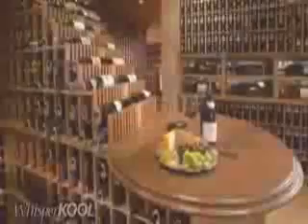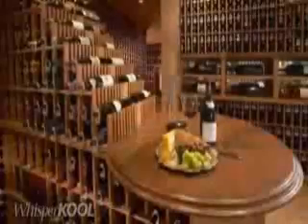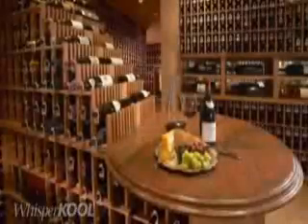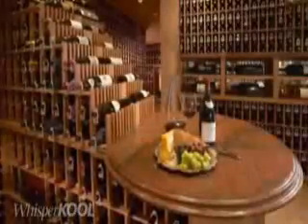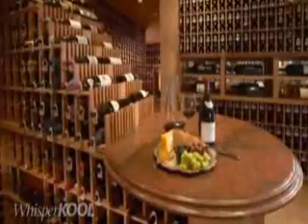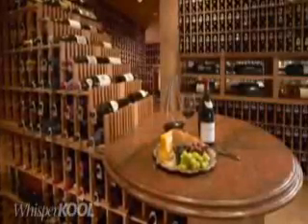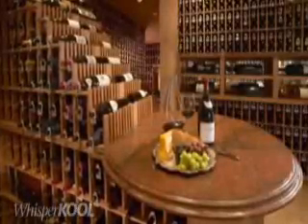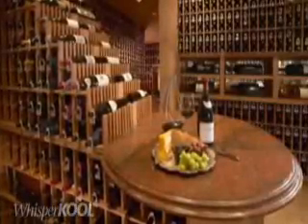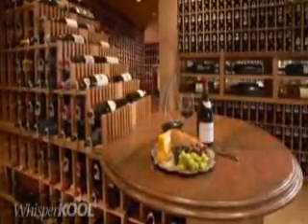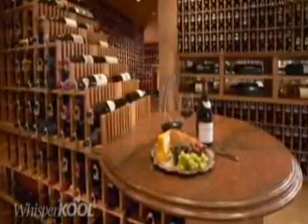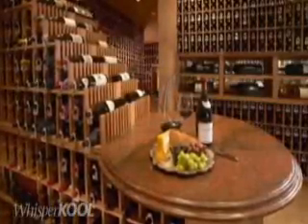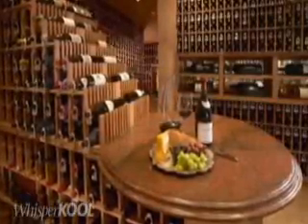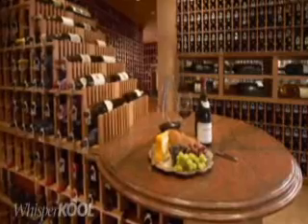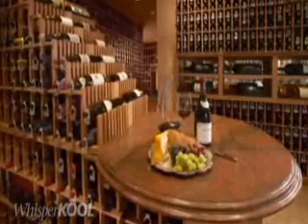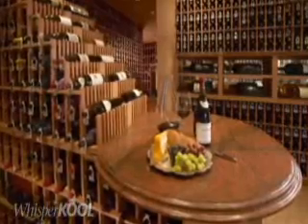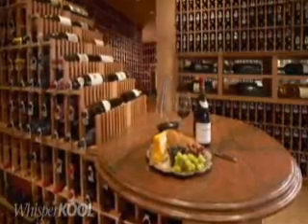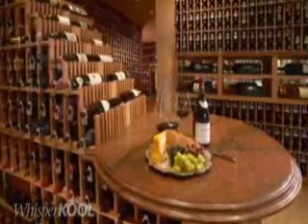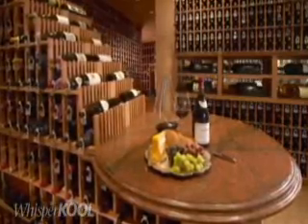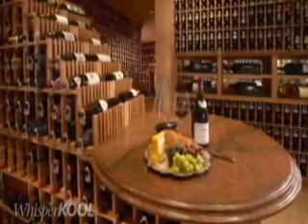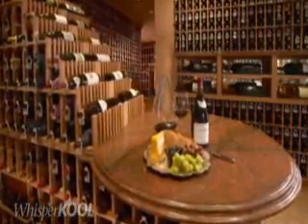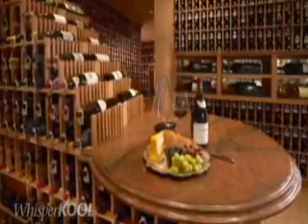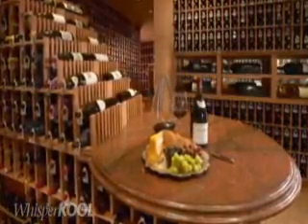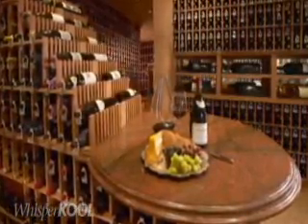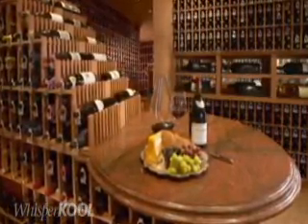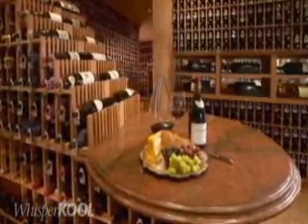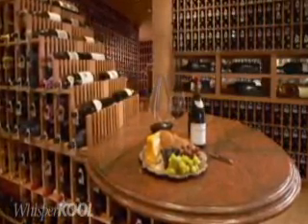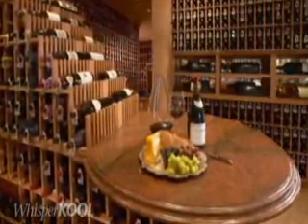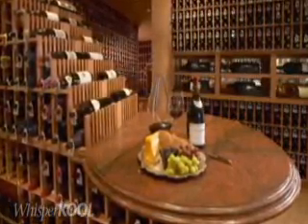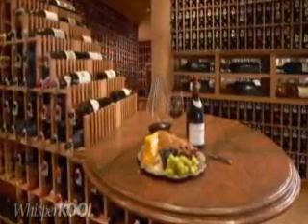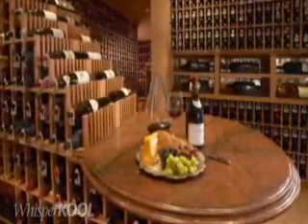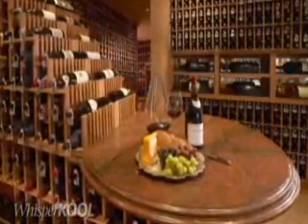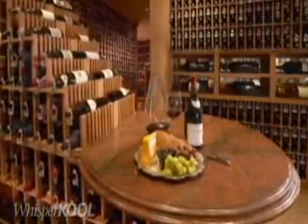As always, WhisperCool recommends that you consult a wine cellar professional for specific advice on best practices in wine cellaring.